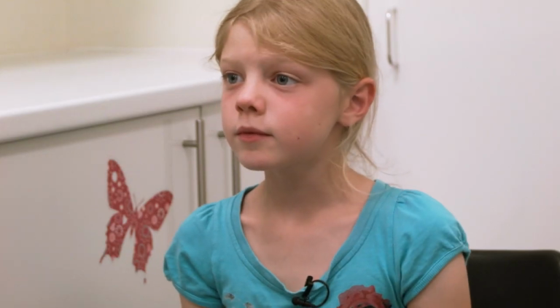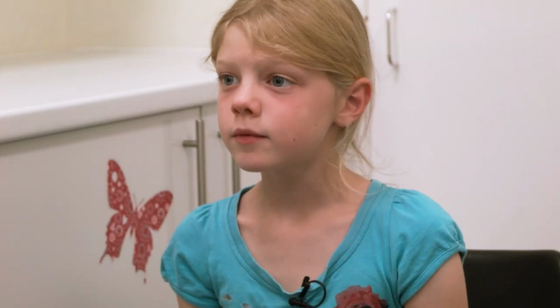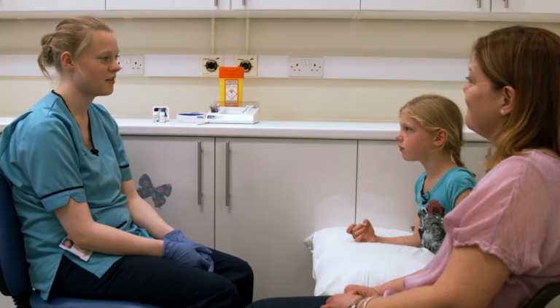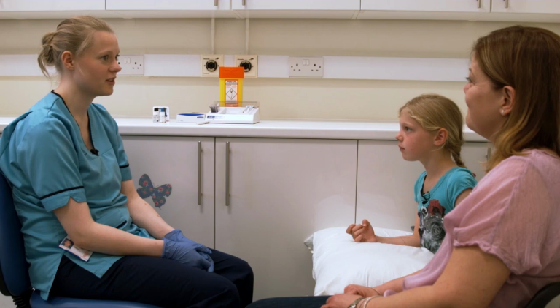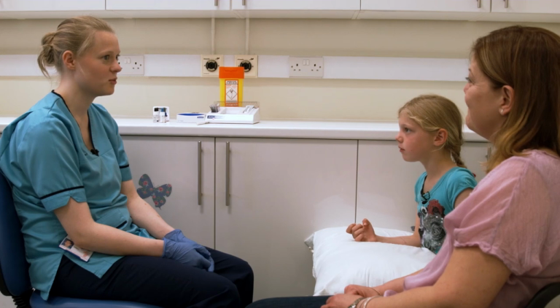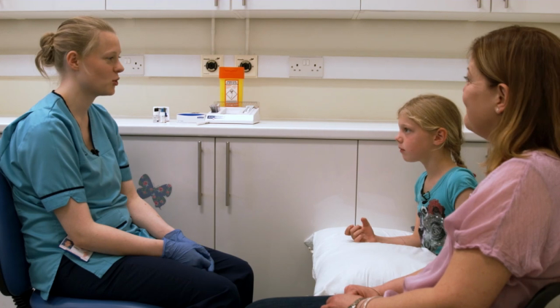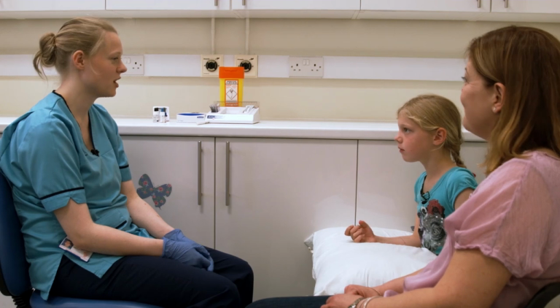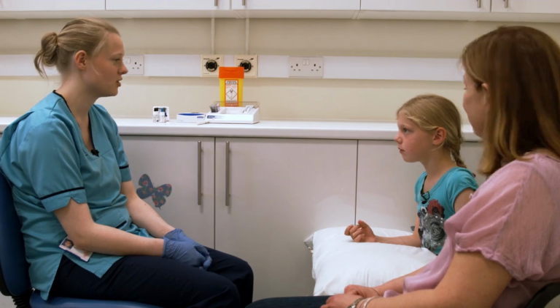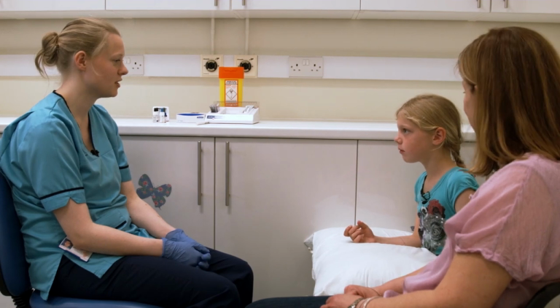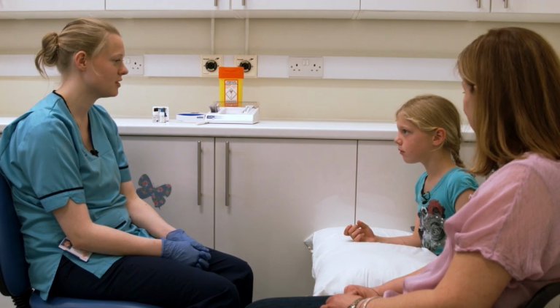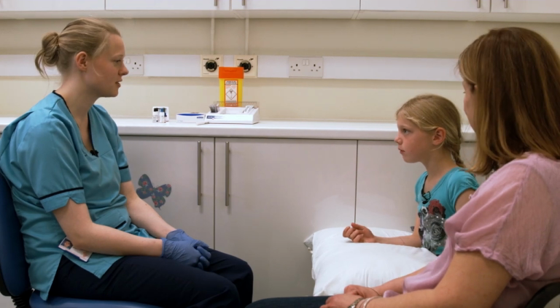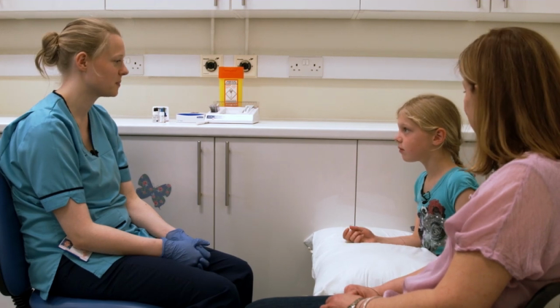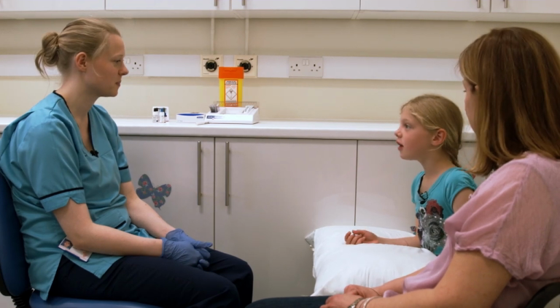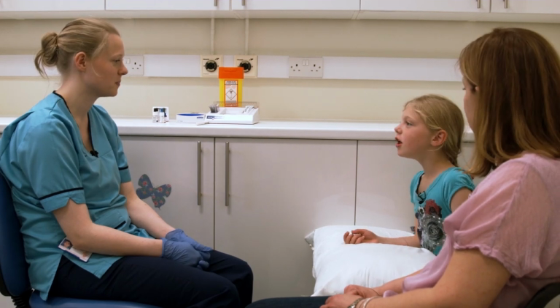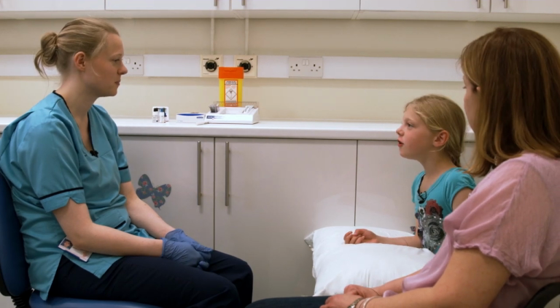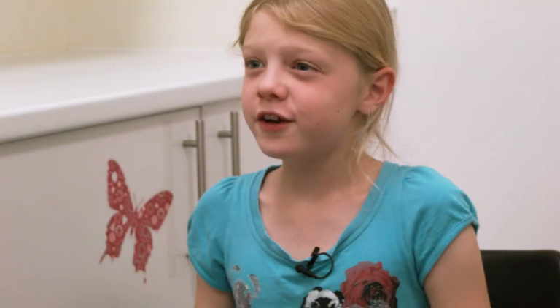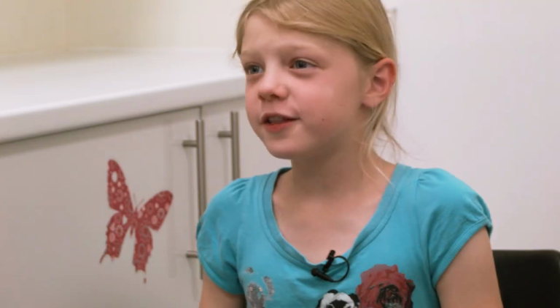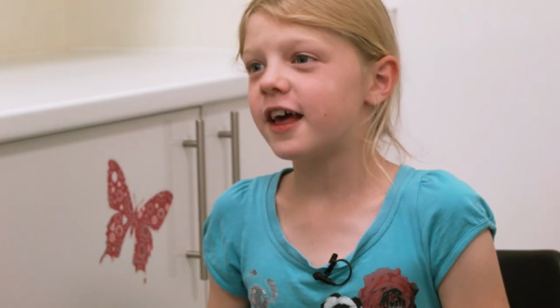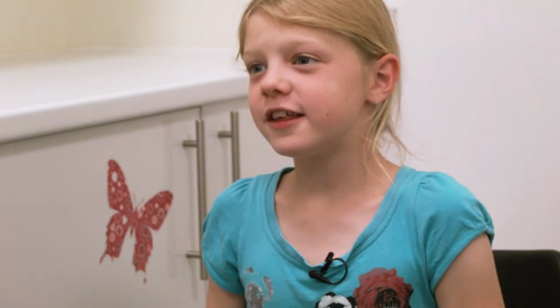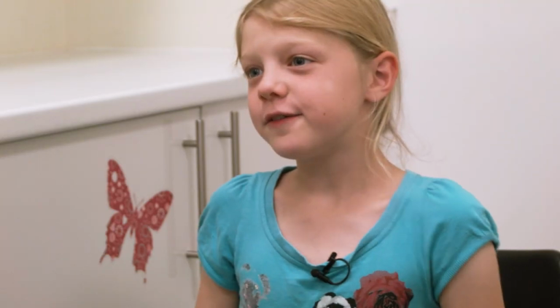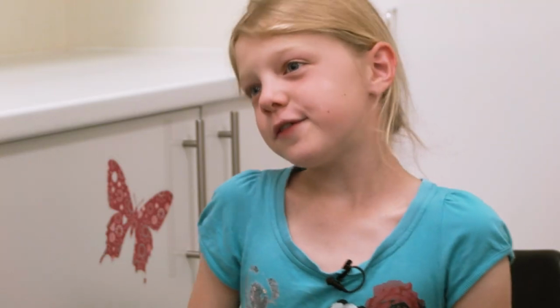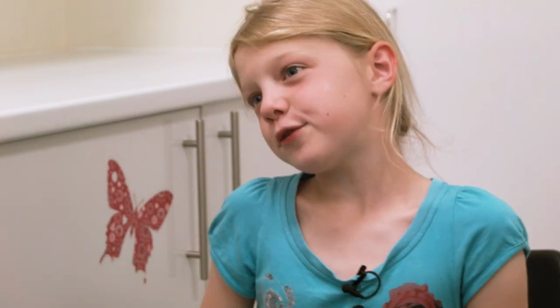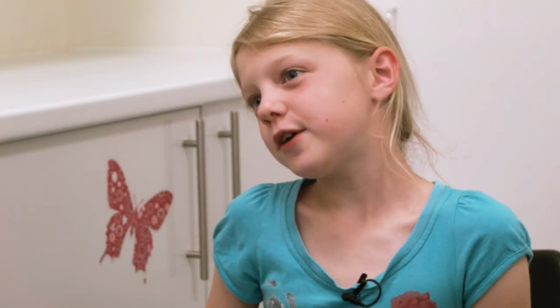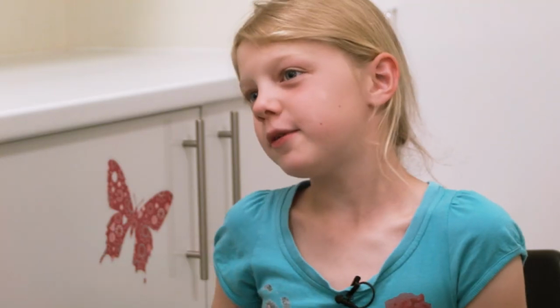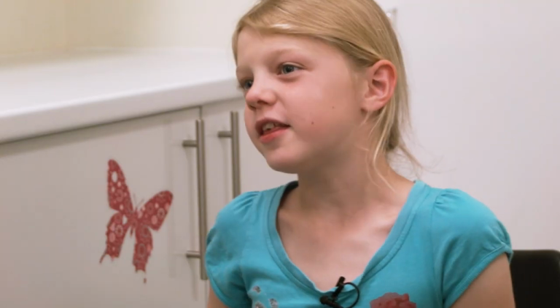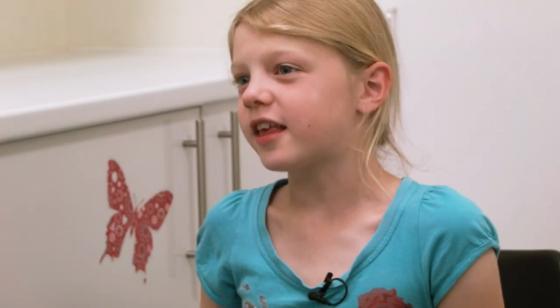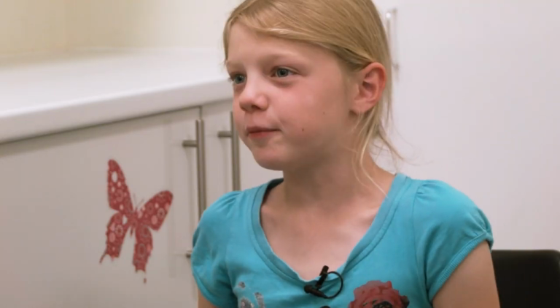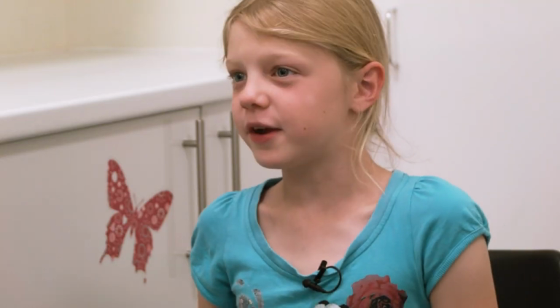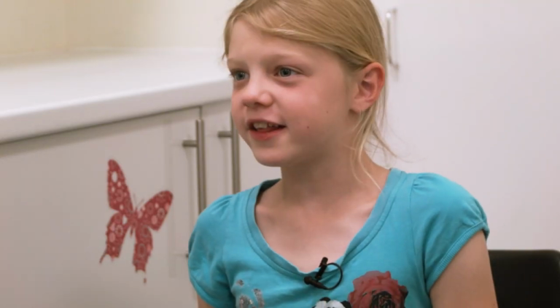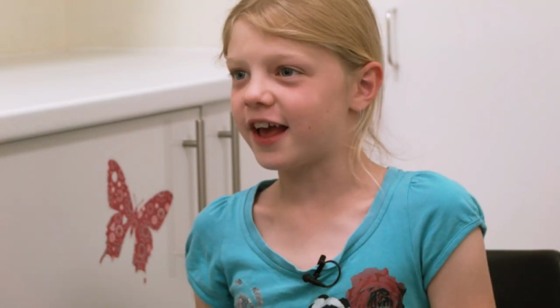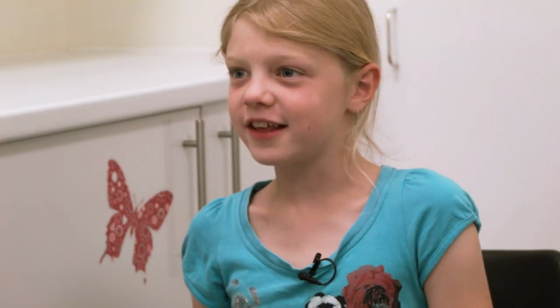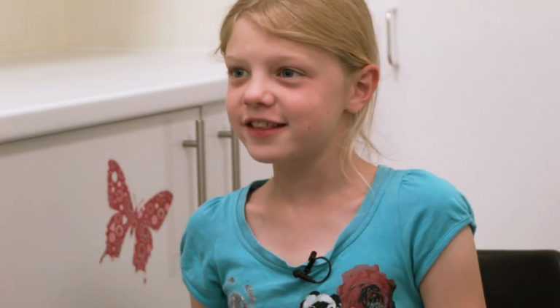Do you have any more questions? No, thank you for showing me the skin prick test.